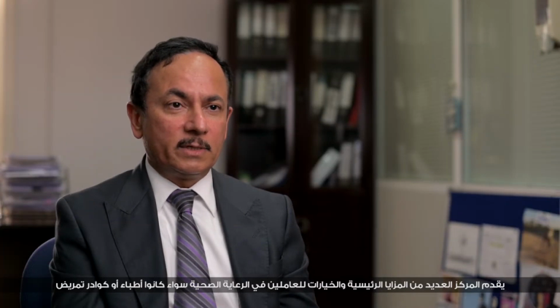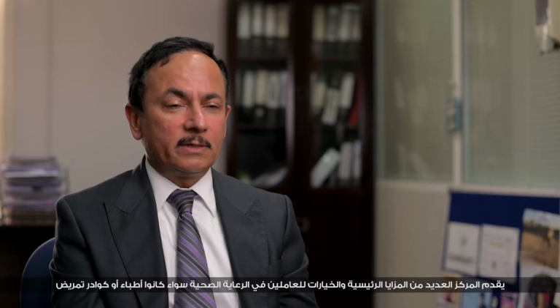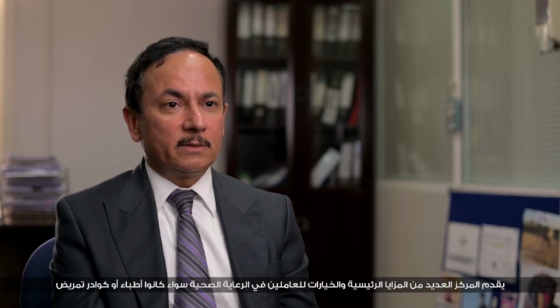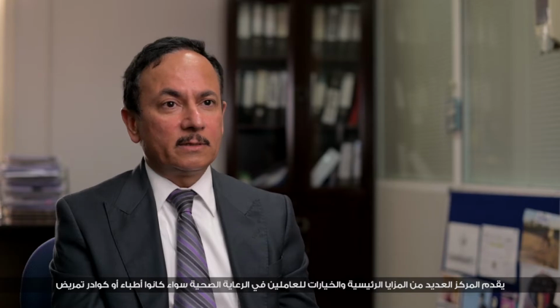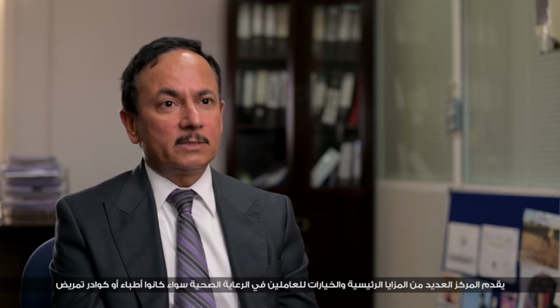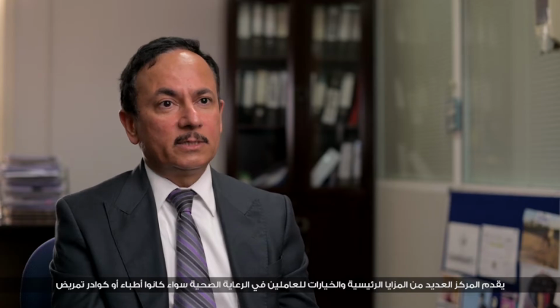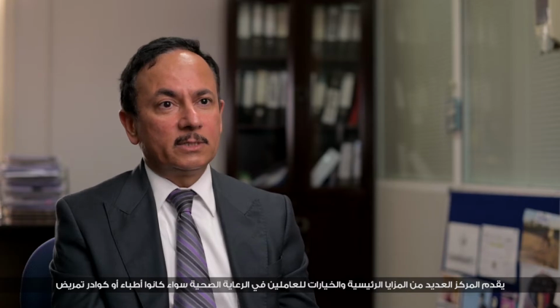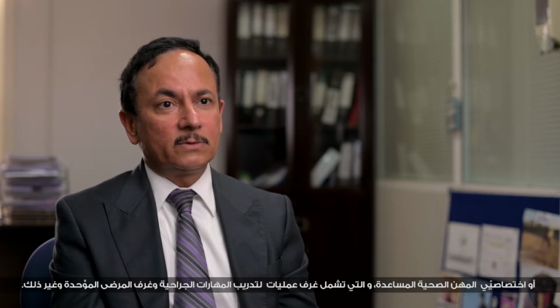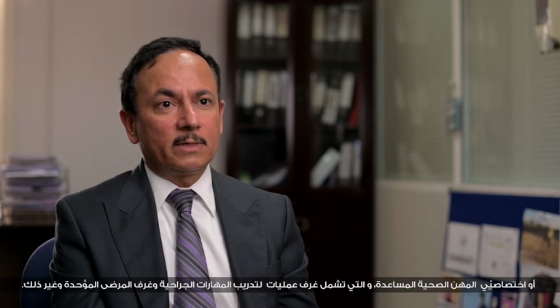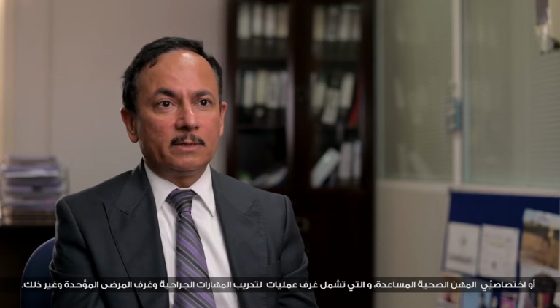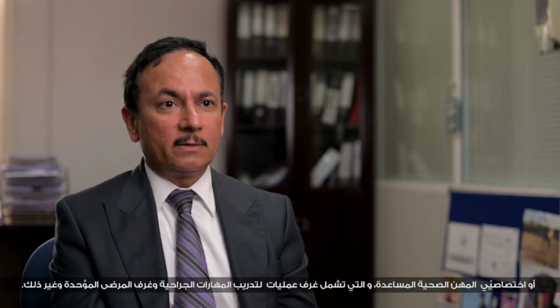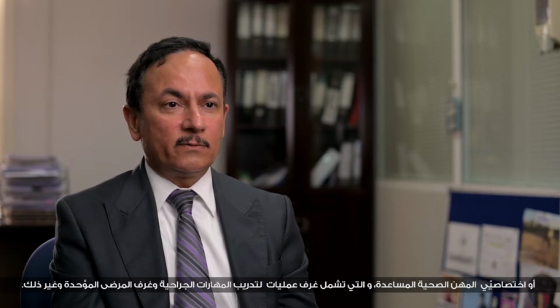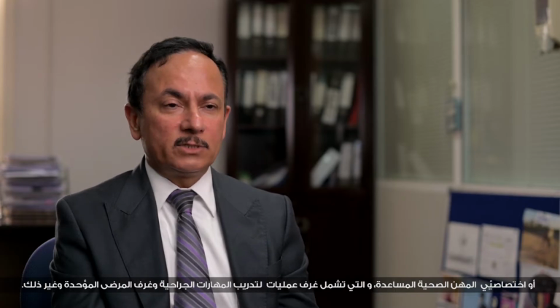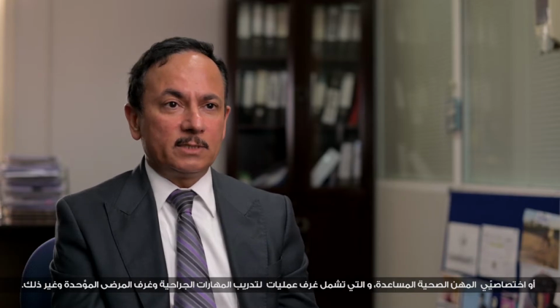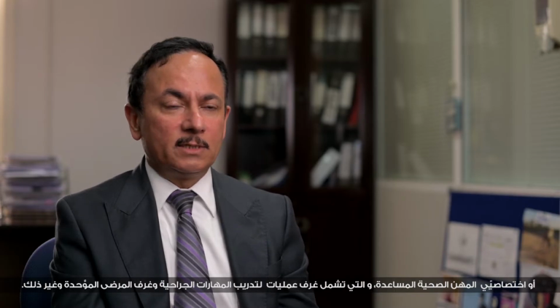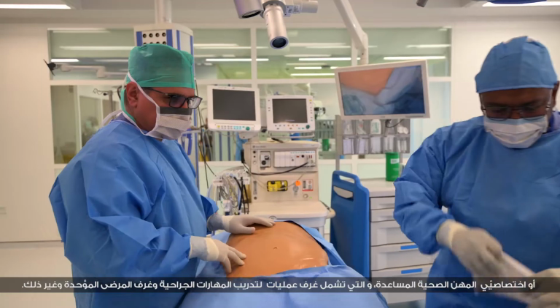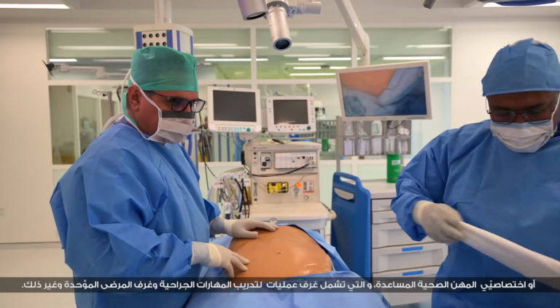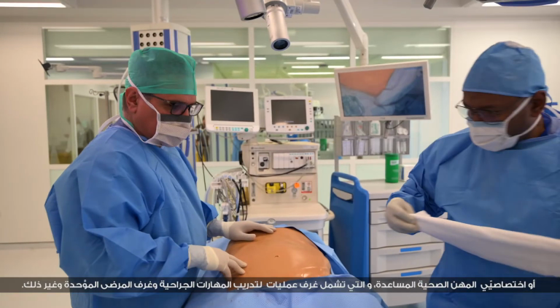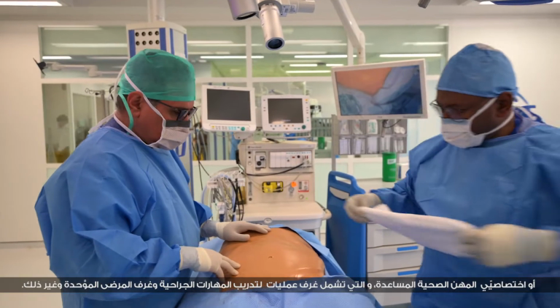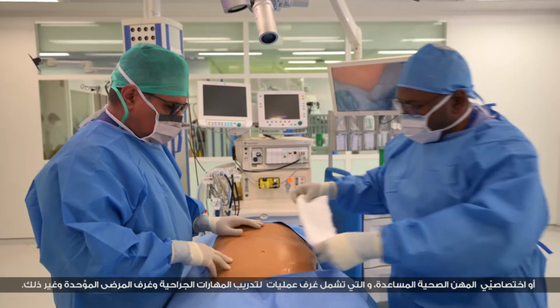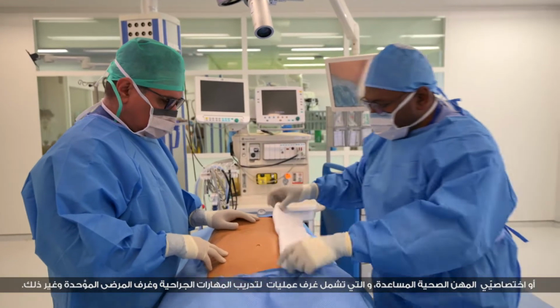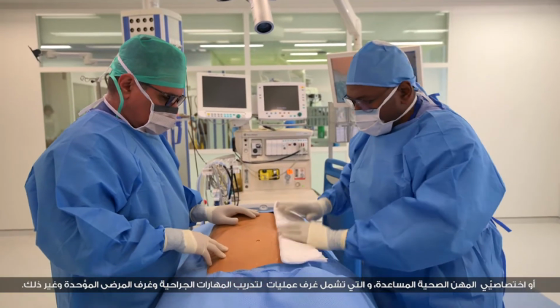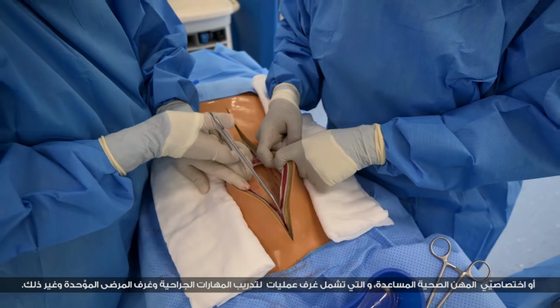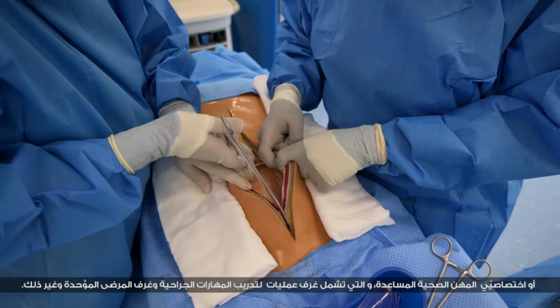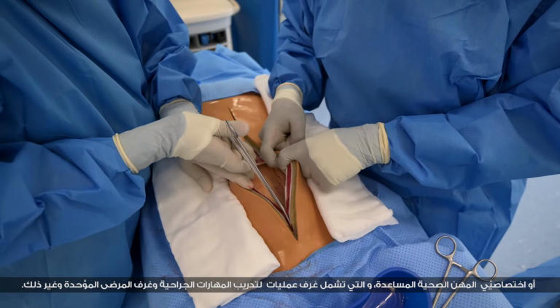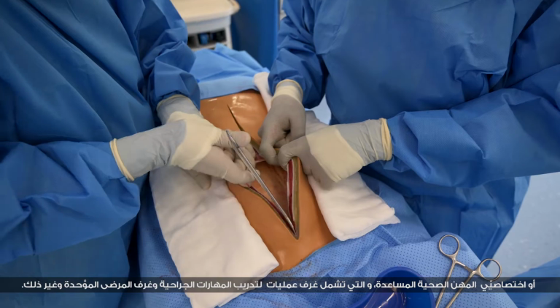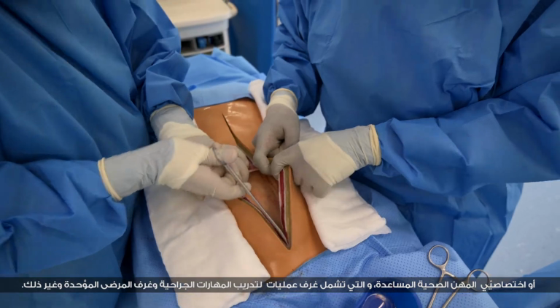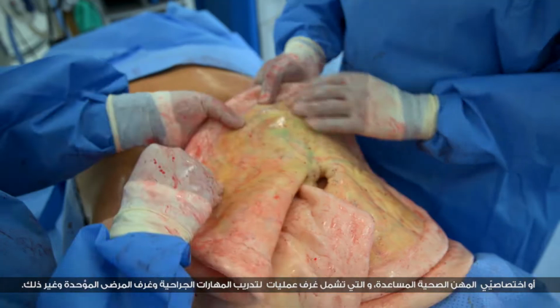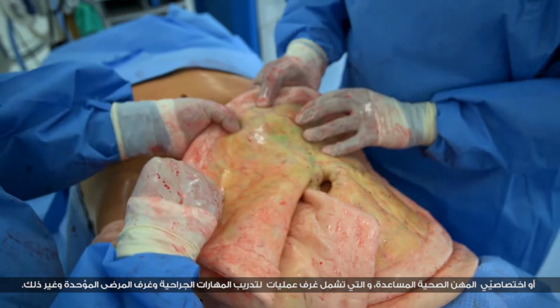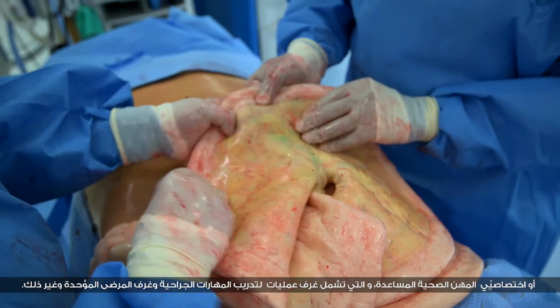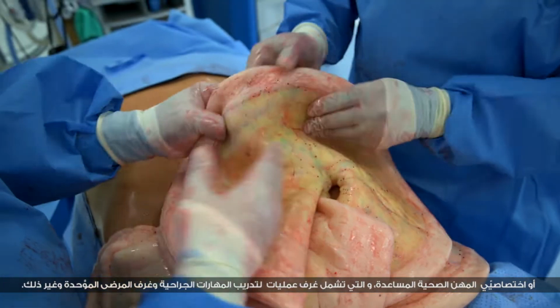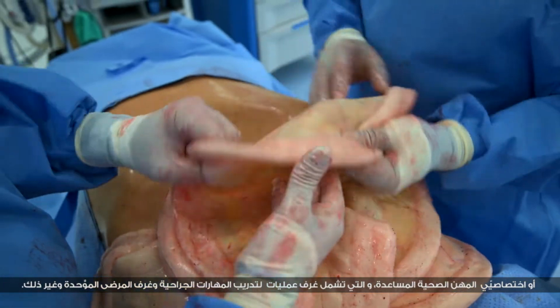Whether they are doctors, nurses, or allied health professionals, the center offers a wide range of facilities including but not limited to operating theaters.